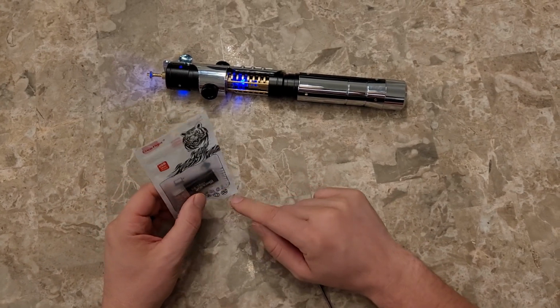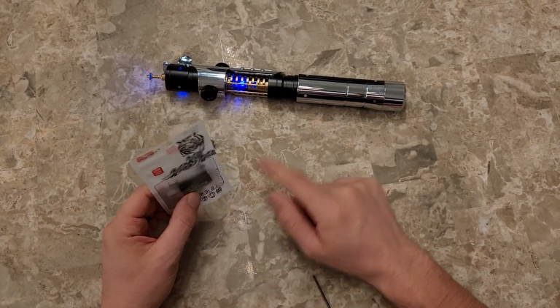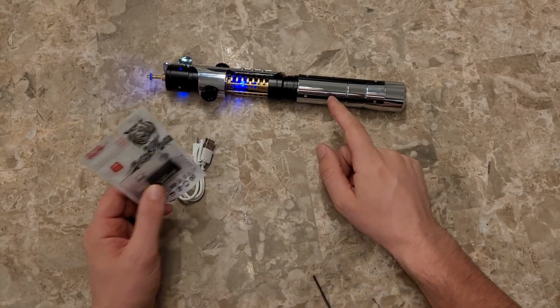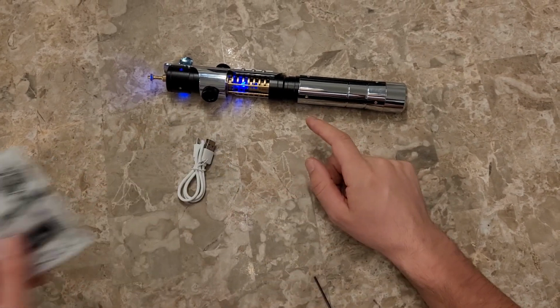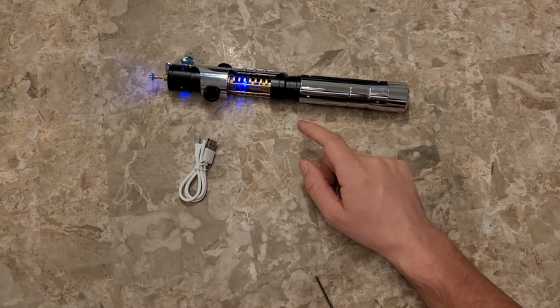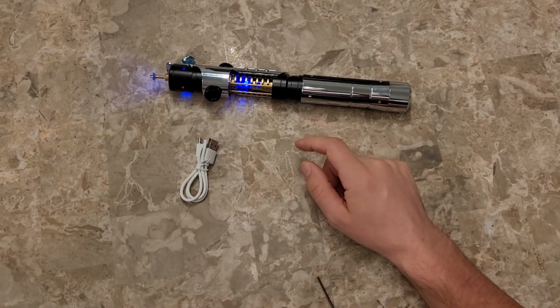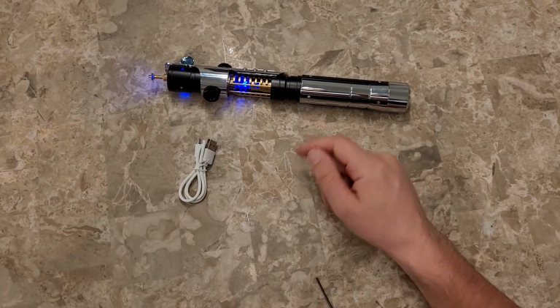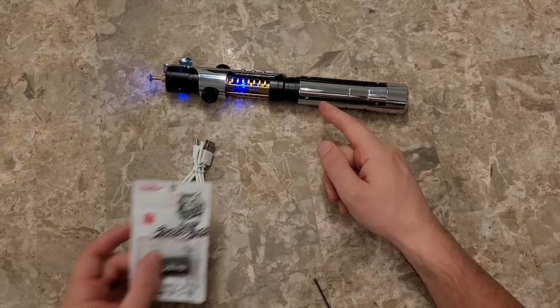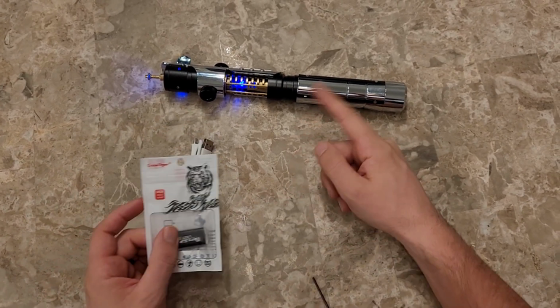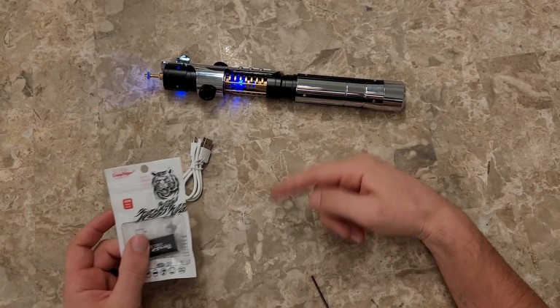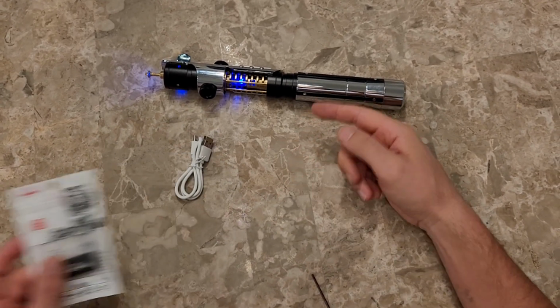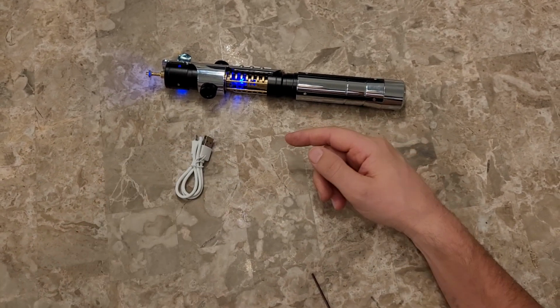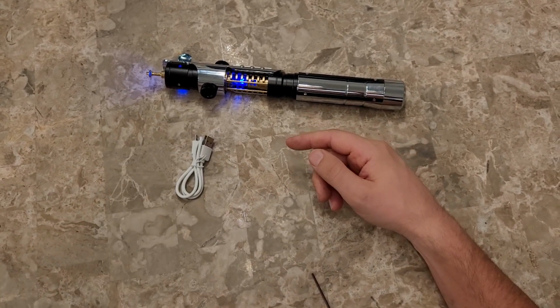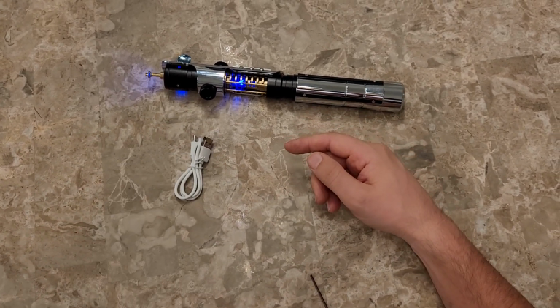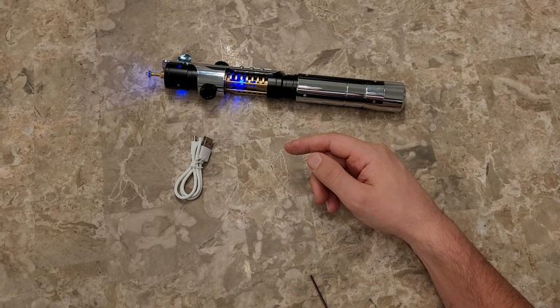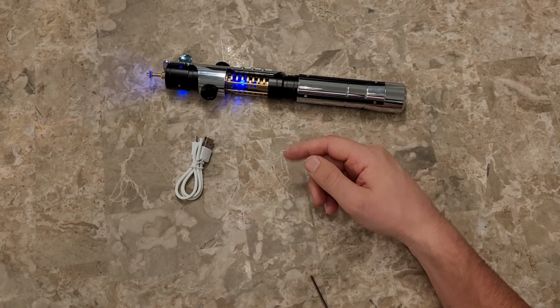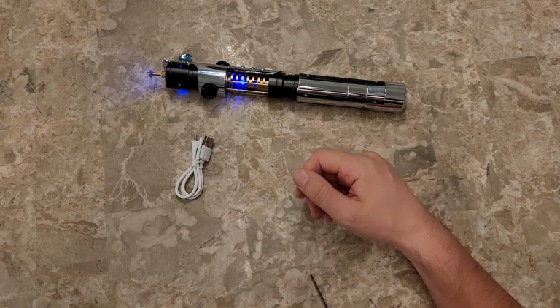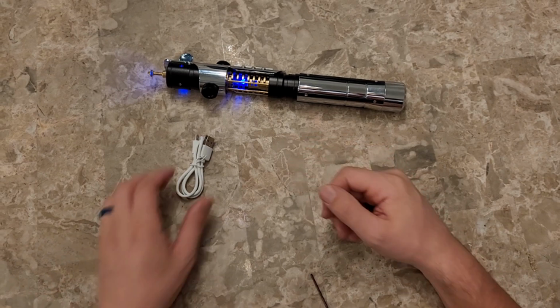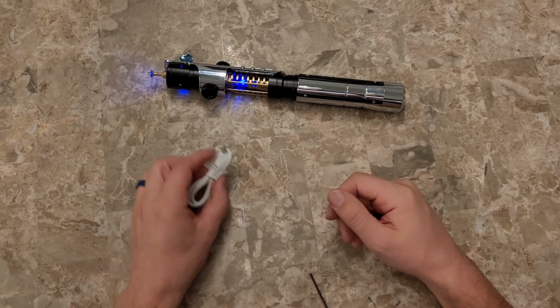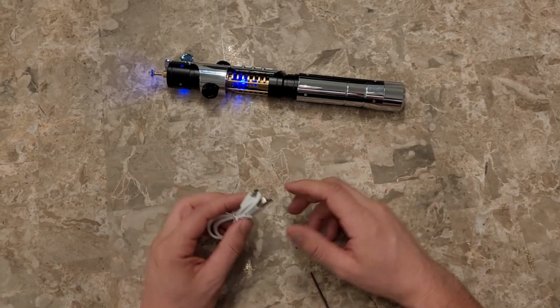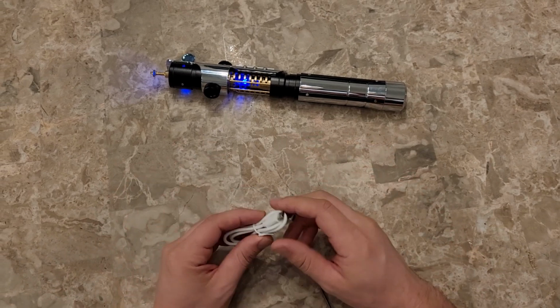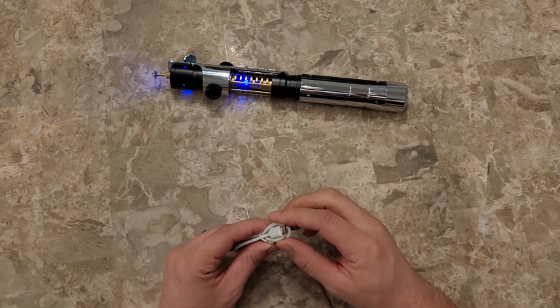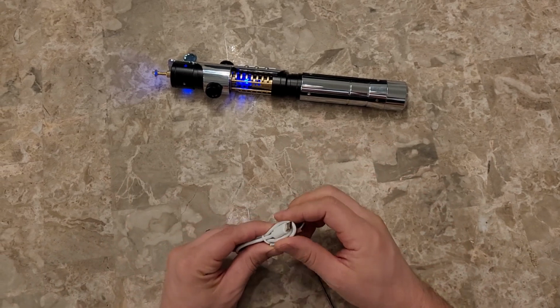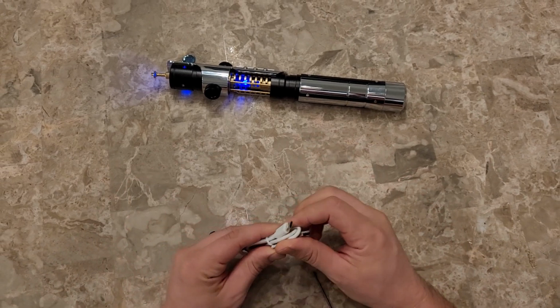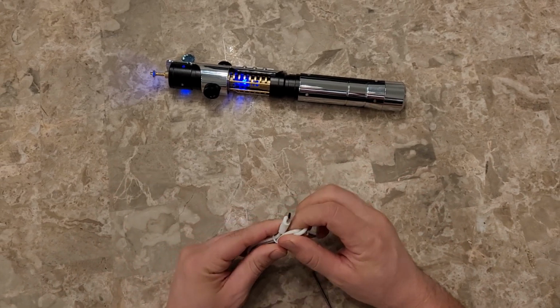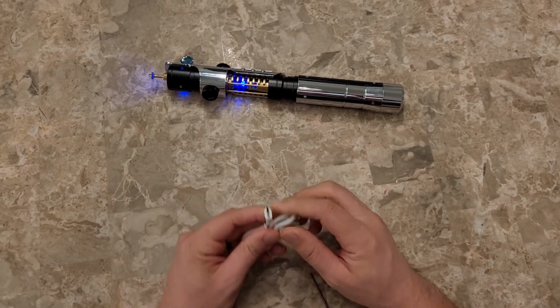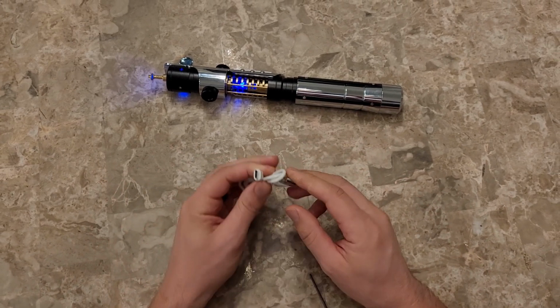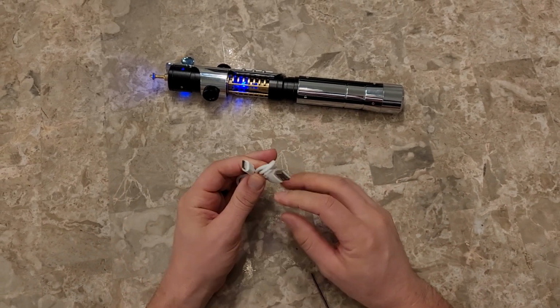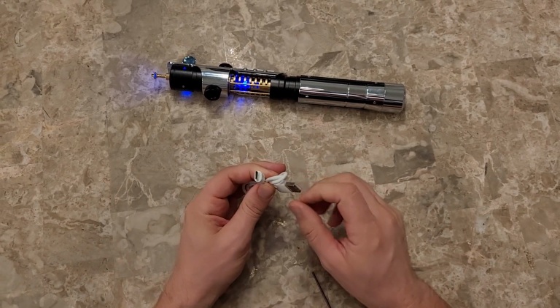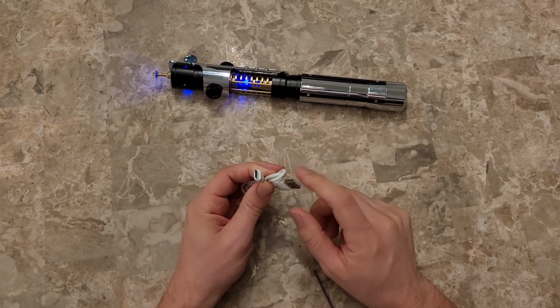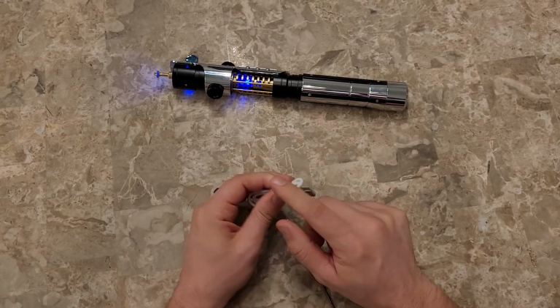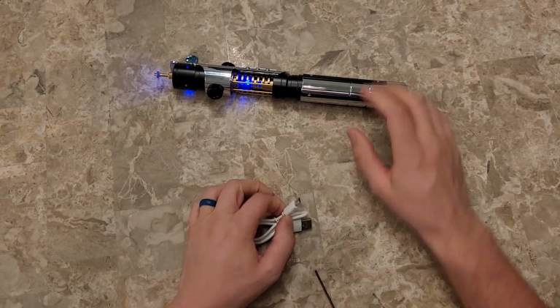It comes with a little USB micro adapter so you can take the USB card out and add sound fonts and stuff. This is also the charger.